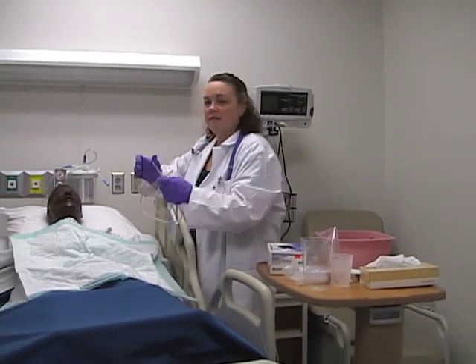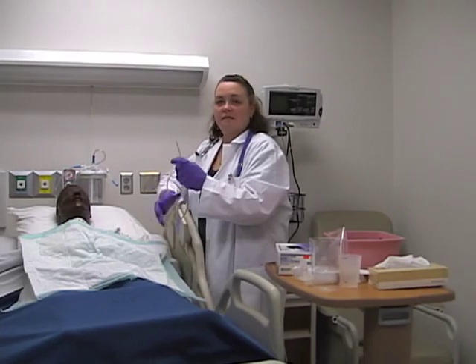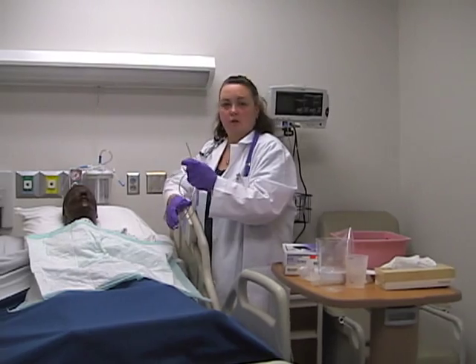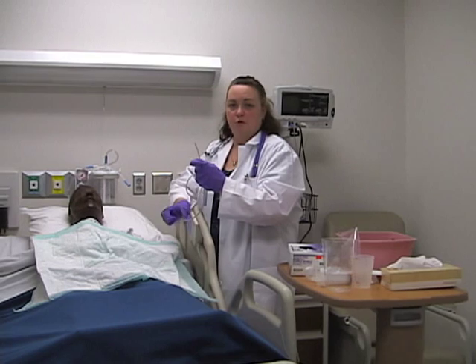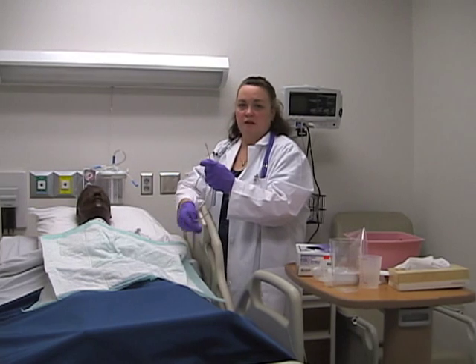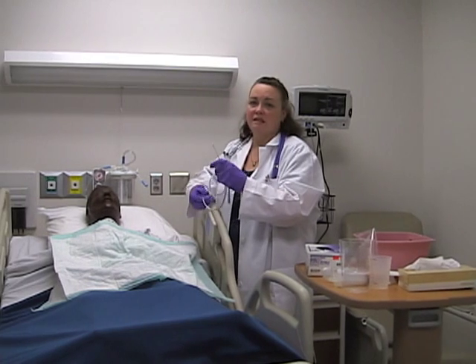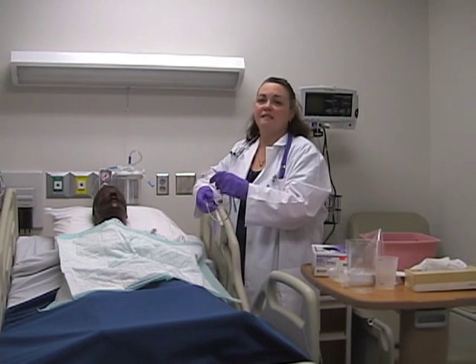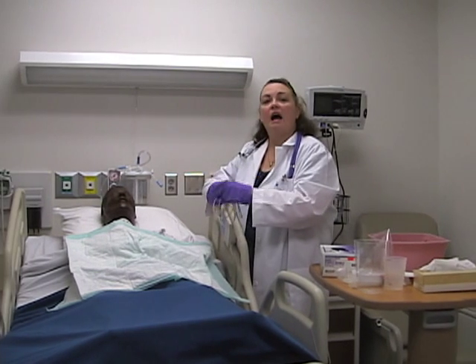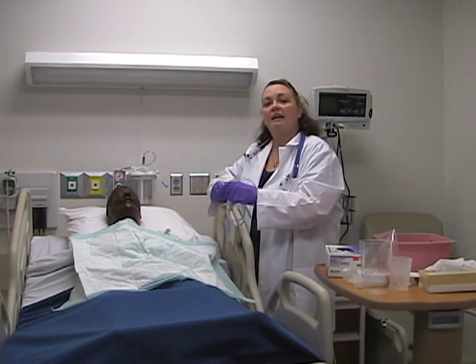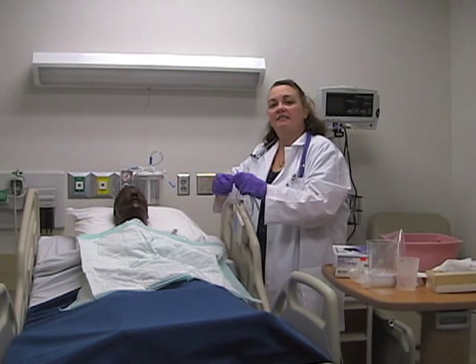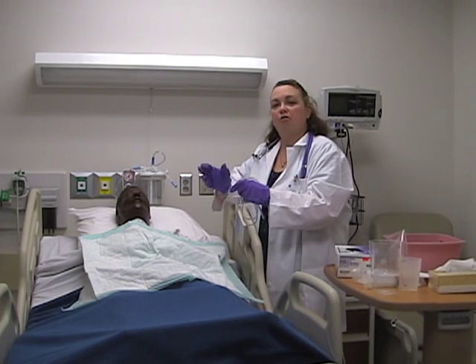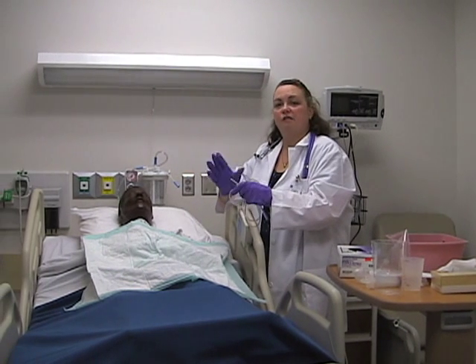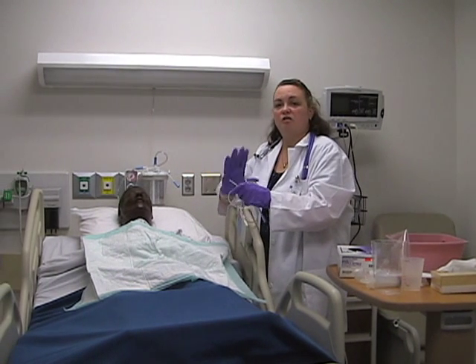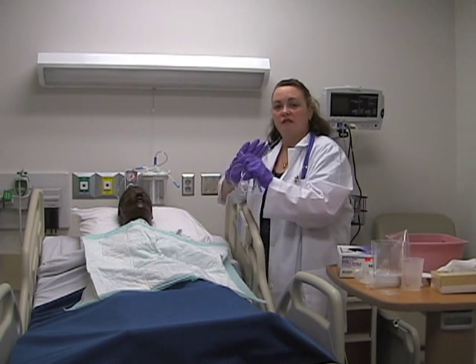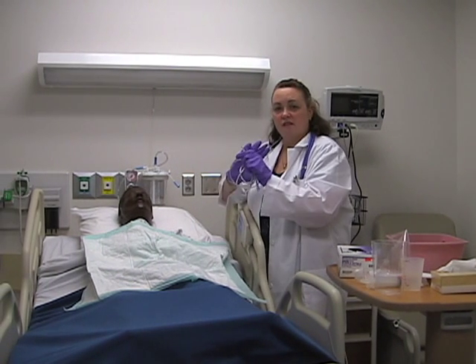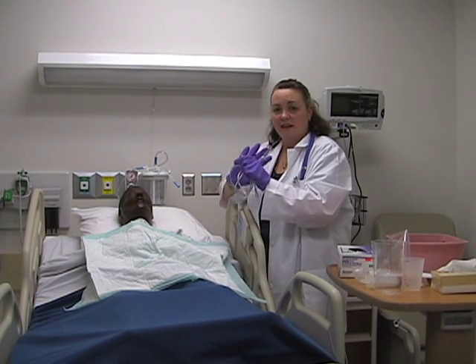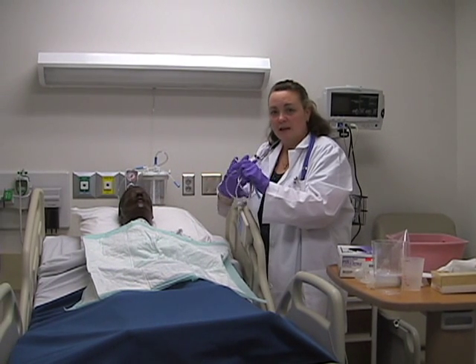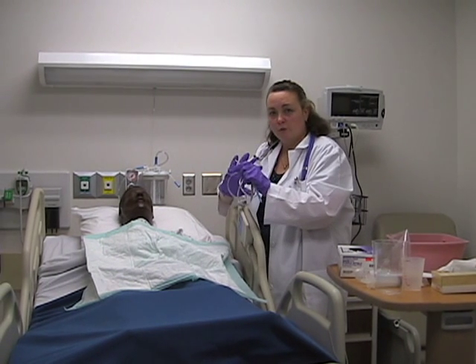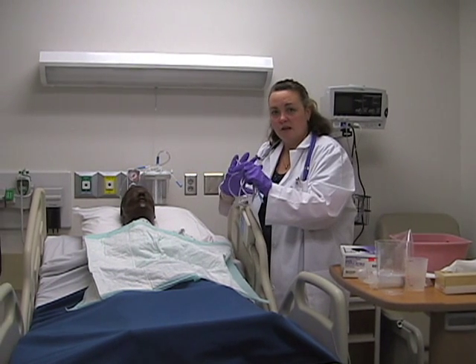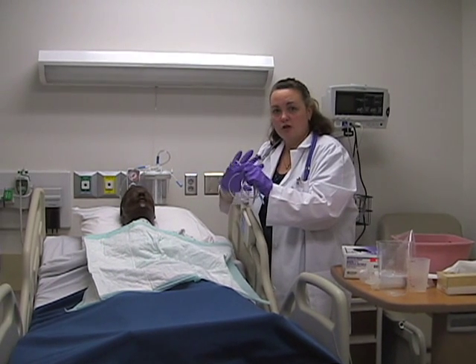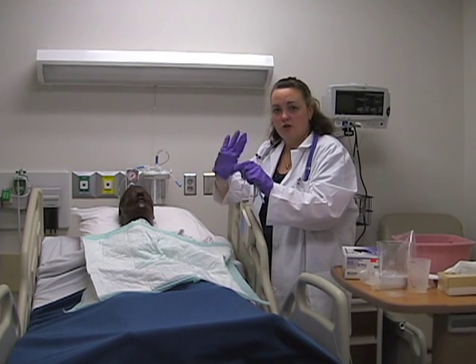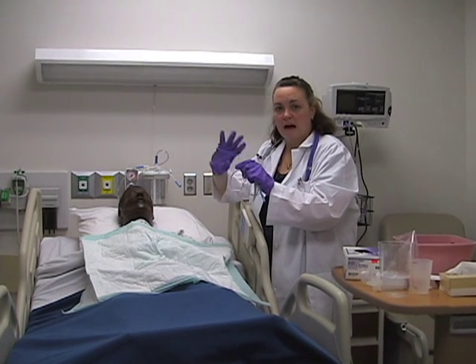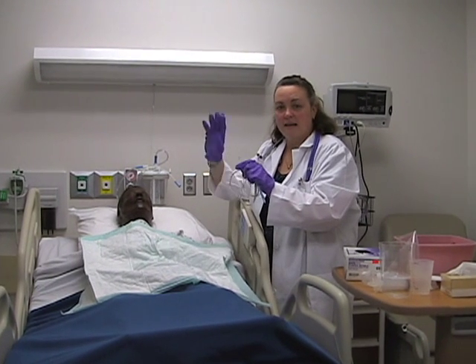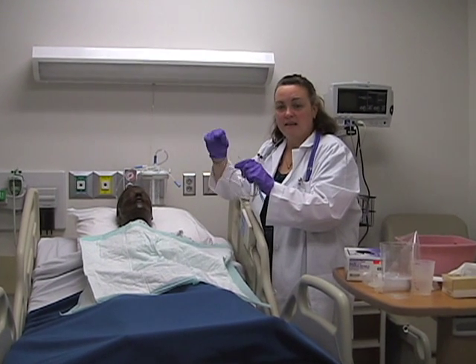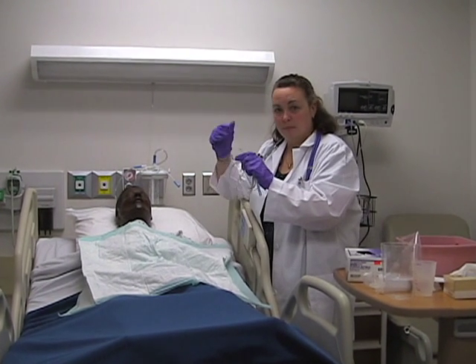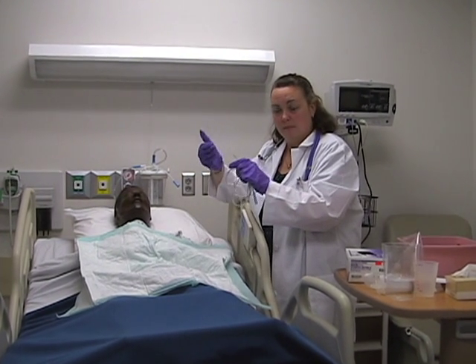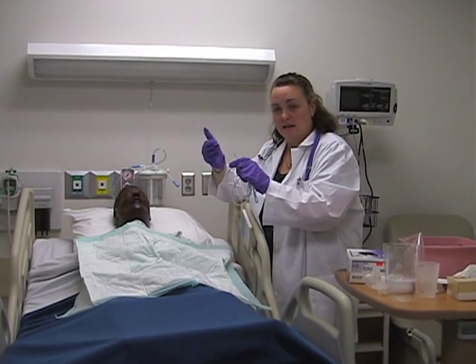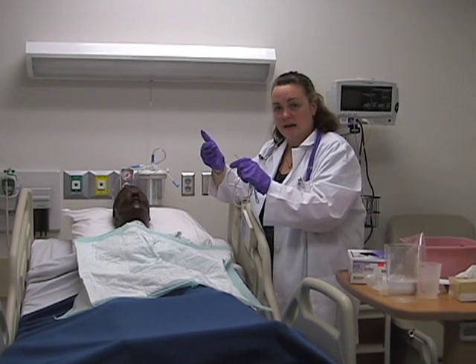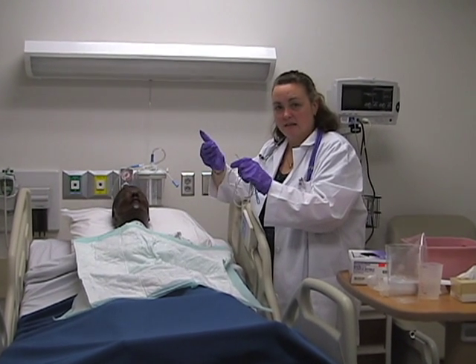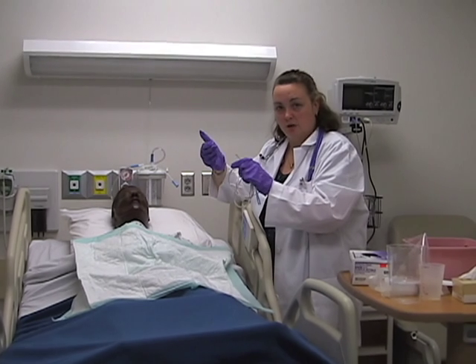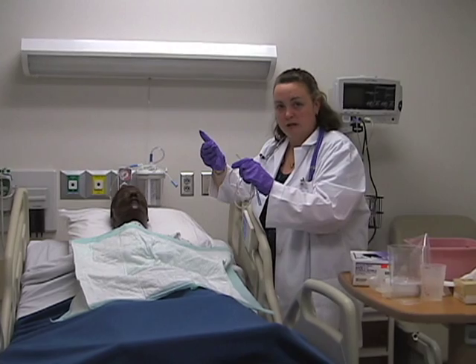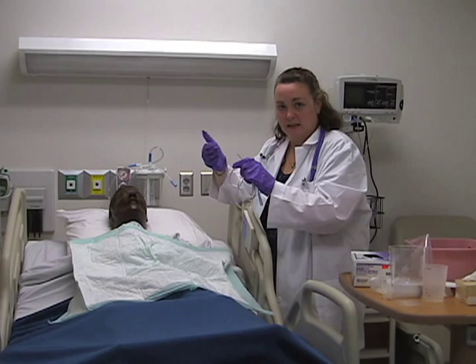A lot of people ask whether this is a sterile procedure — it is not. This is a clean procedure. You do not need to maintain sterile technique.